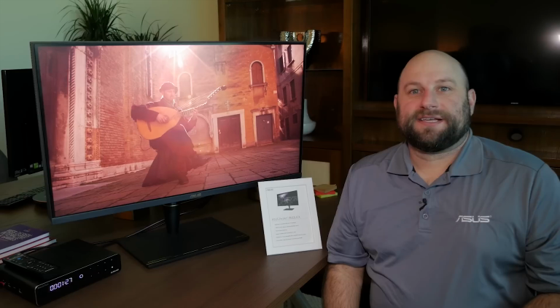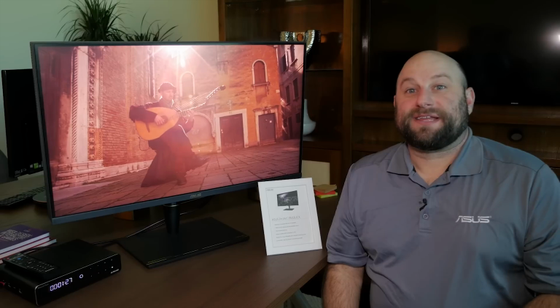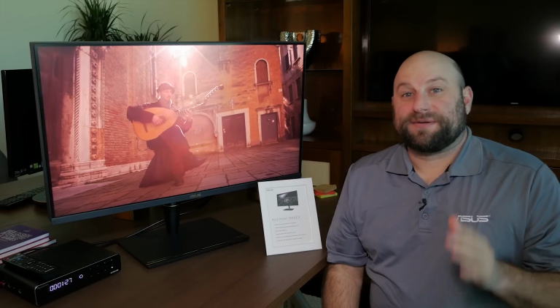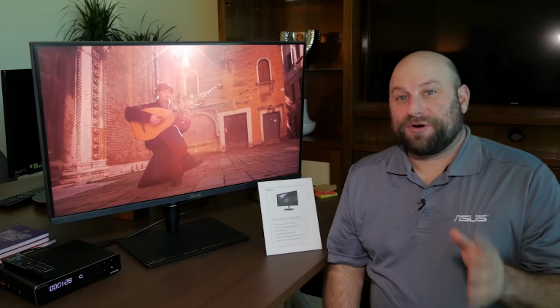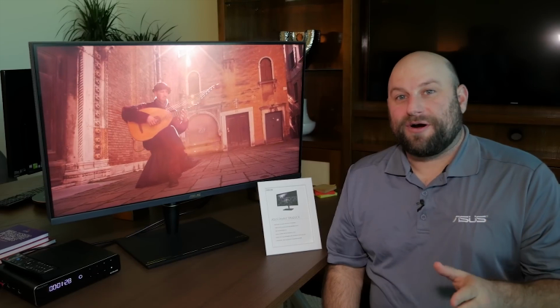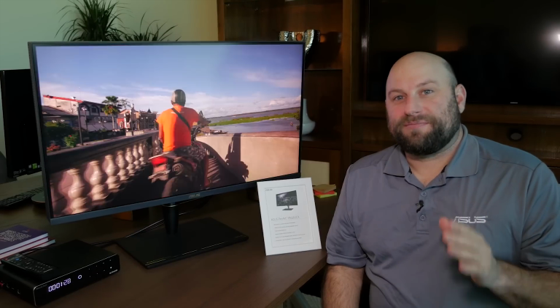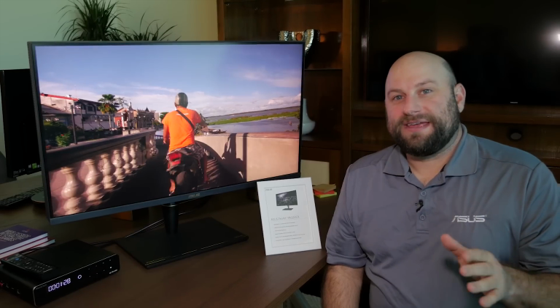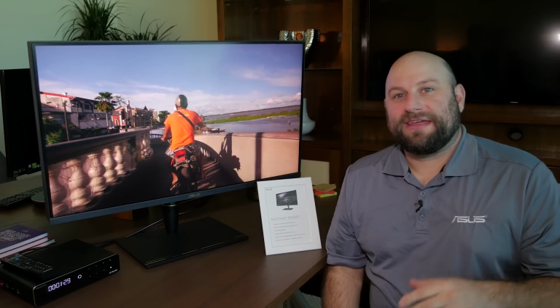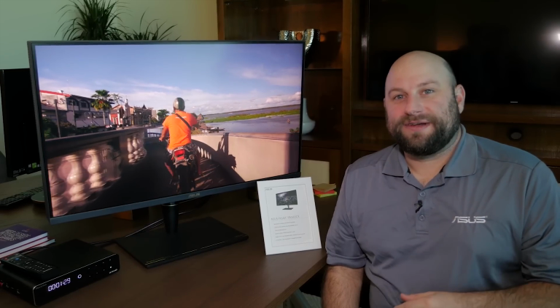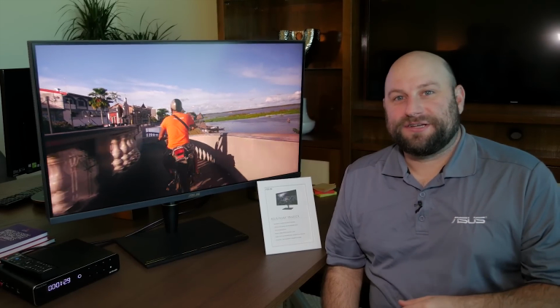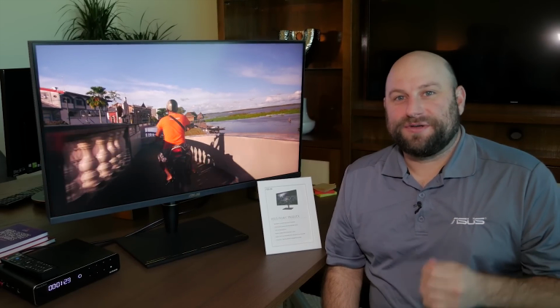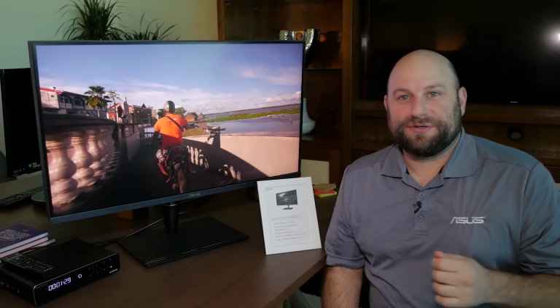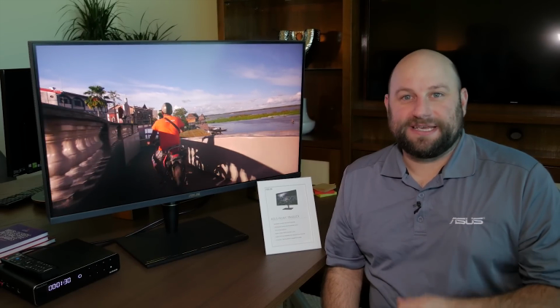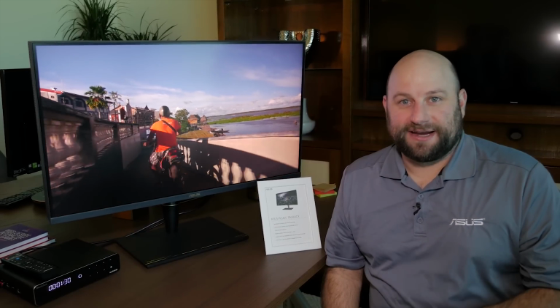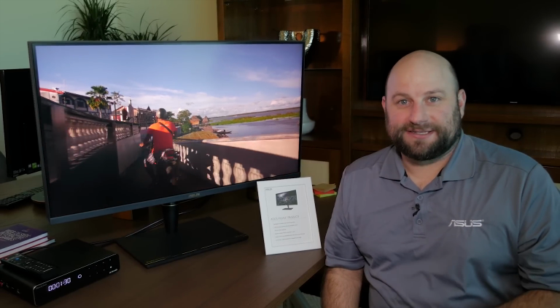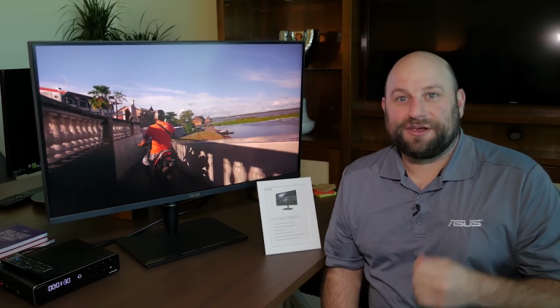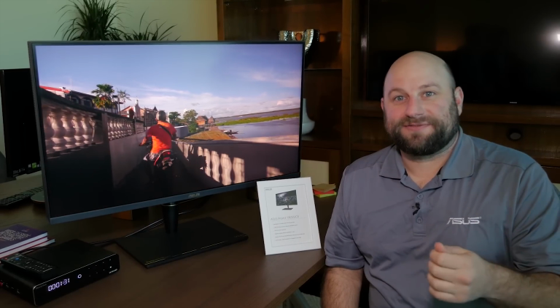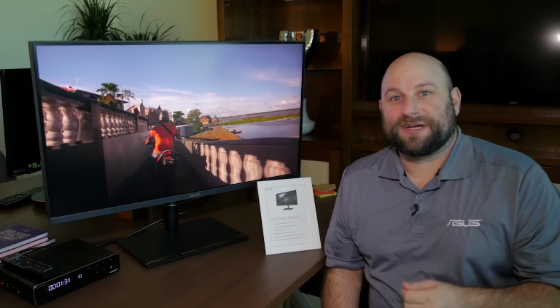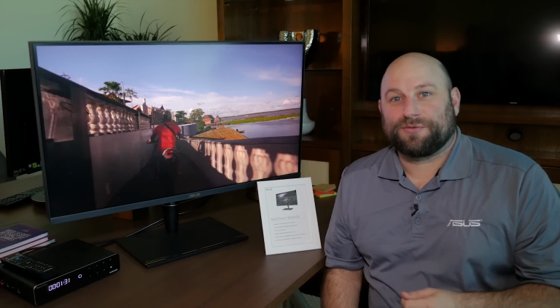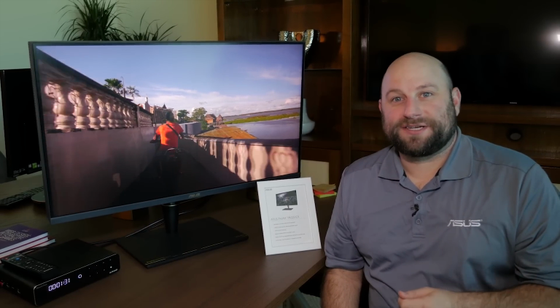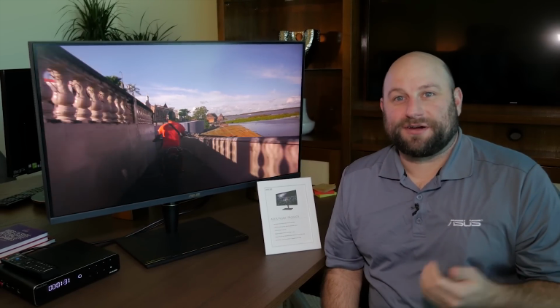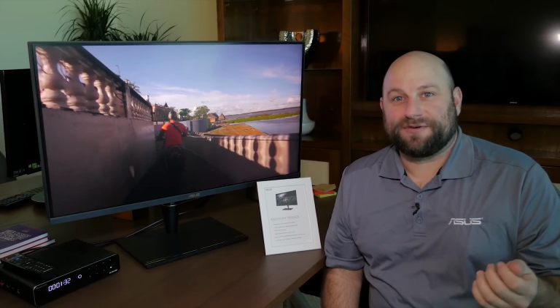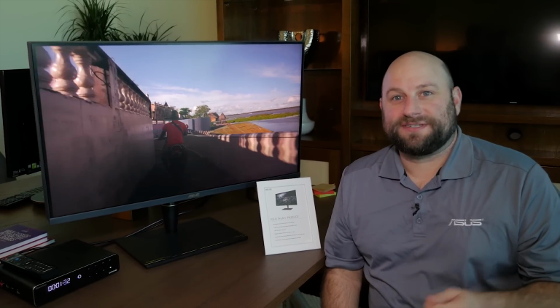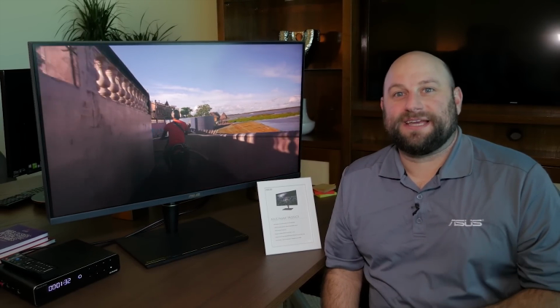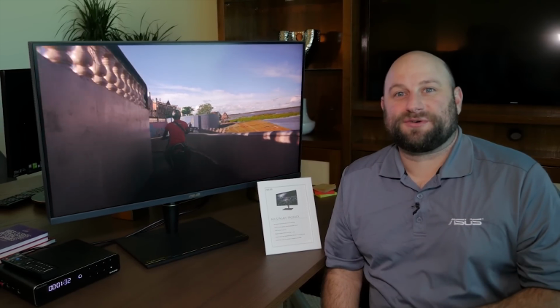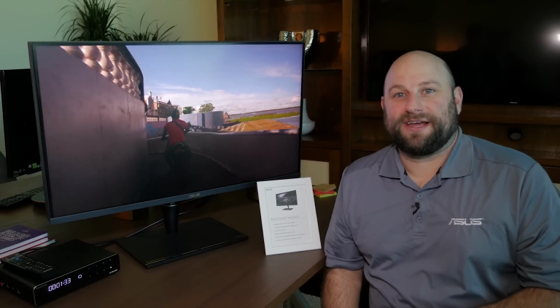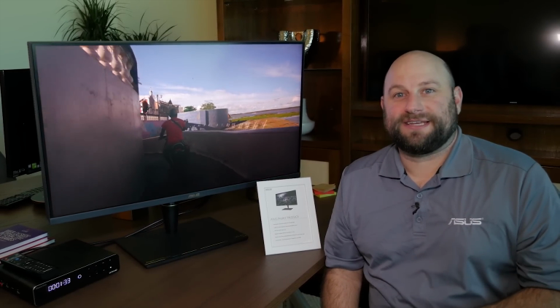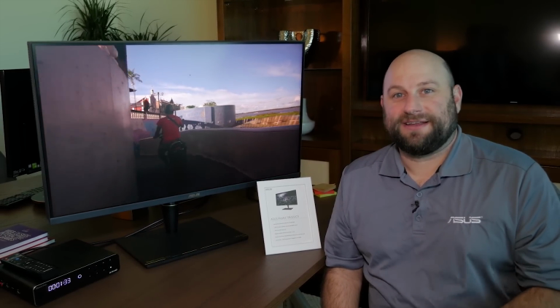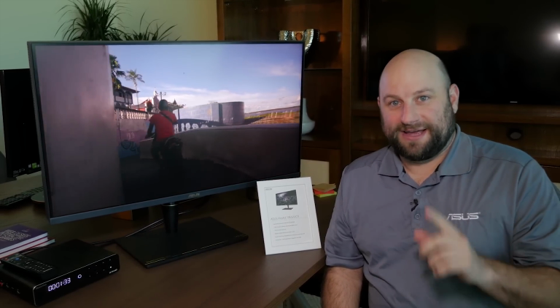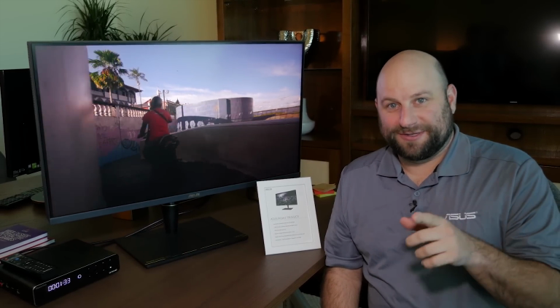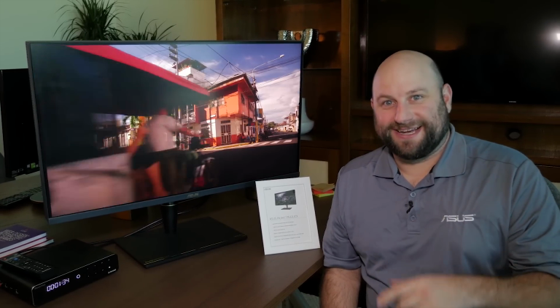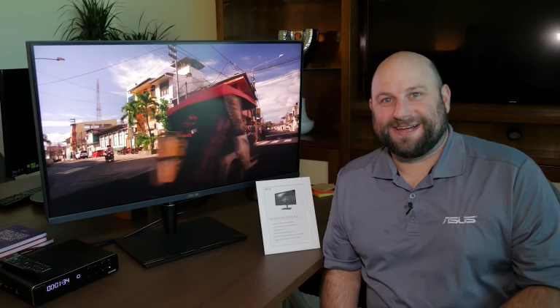So that is the ProArt PA32UCX. Thank you guys very much for watching our coverage of CES 2019, and we'll see you next time.